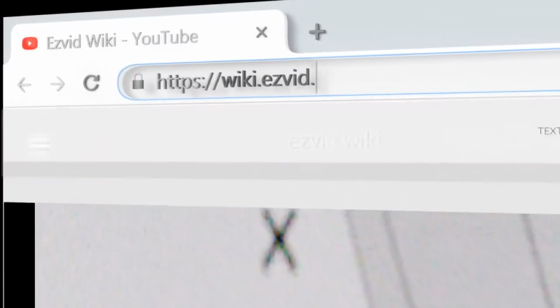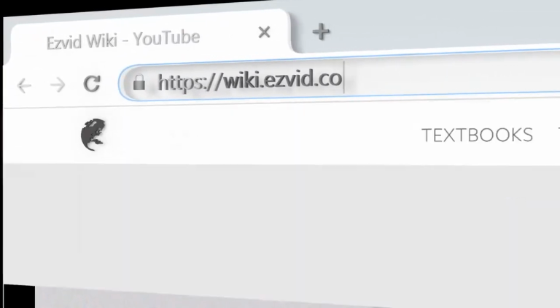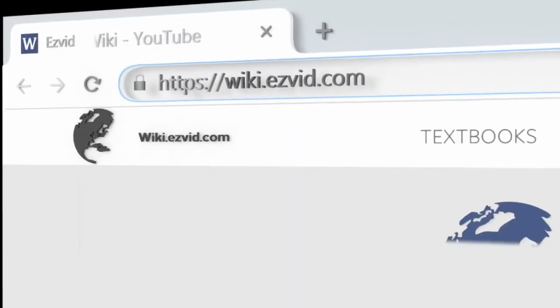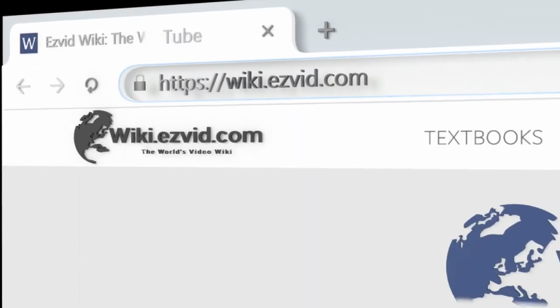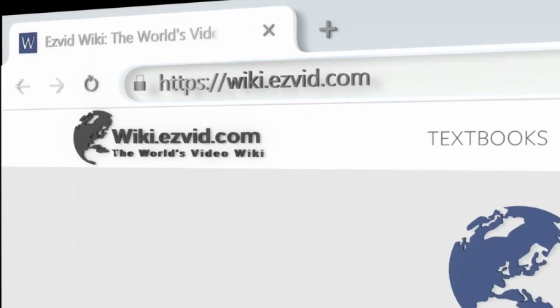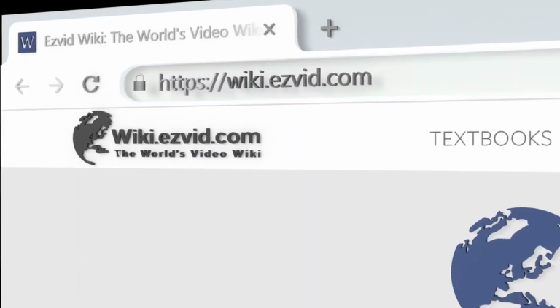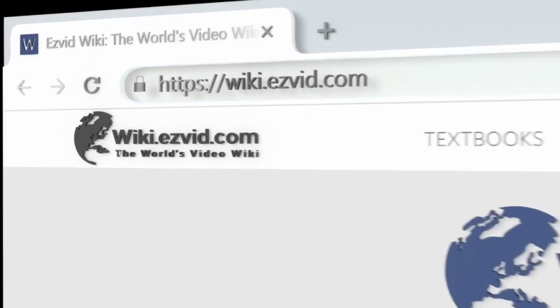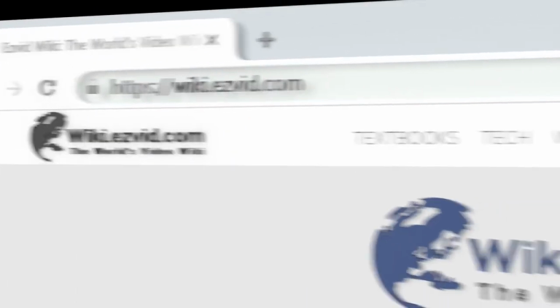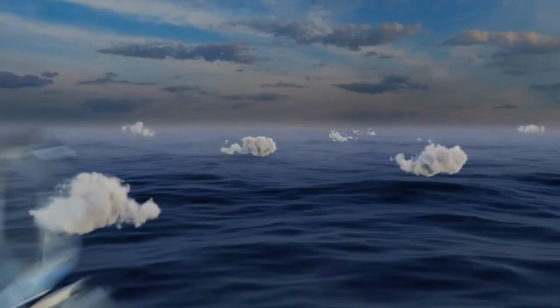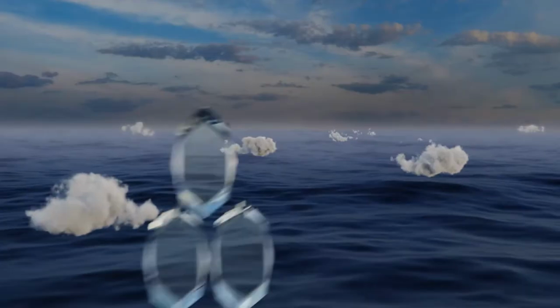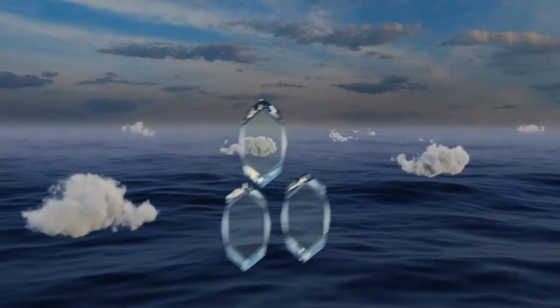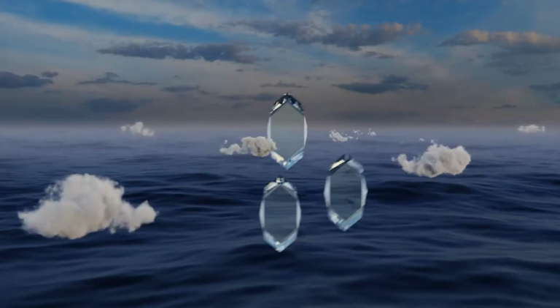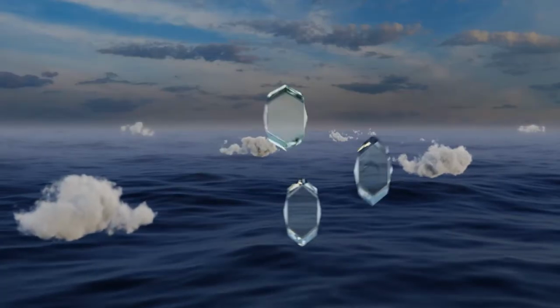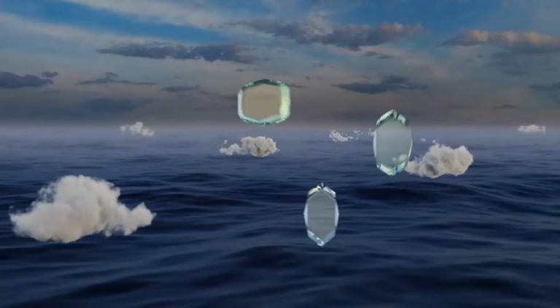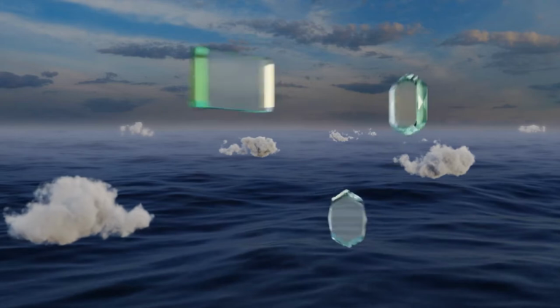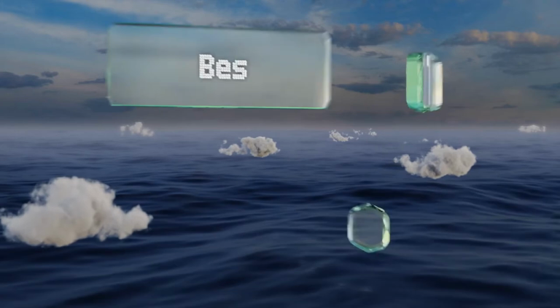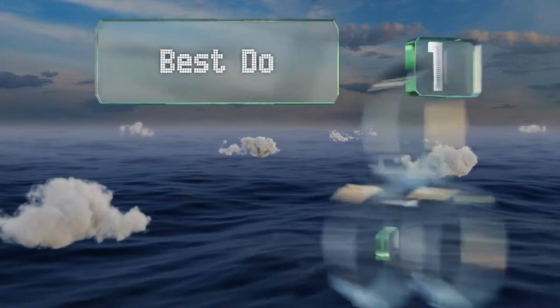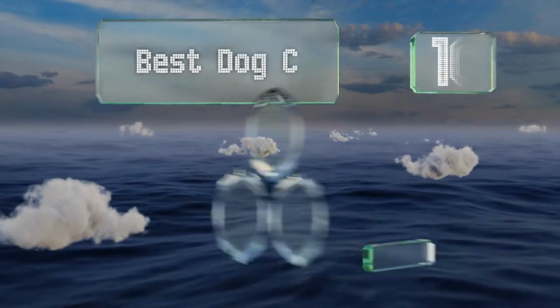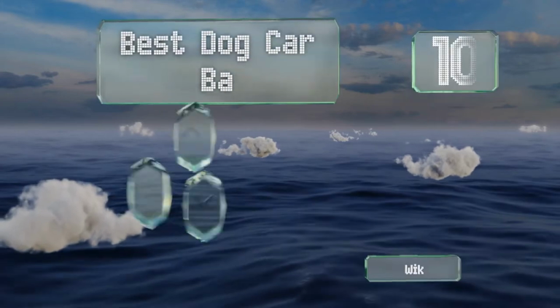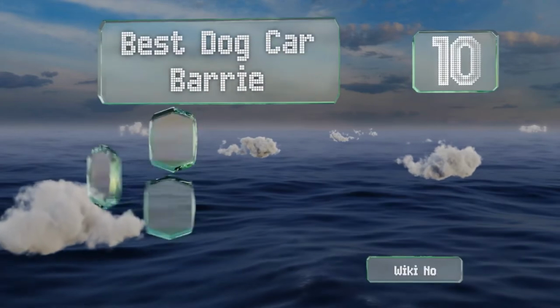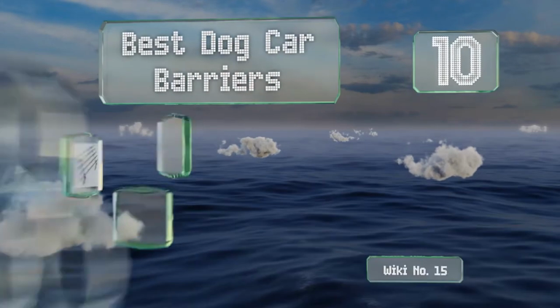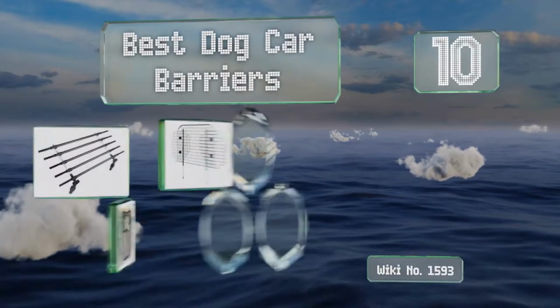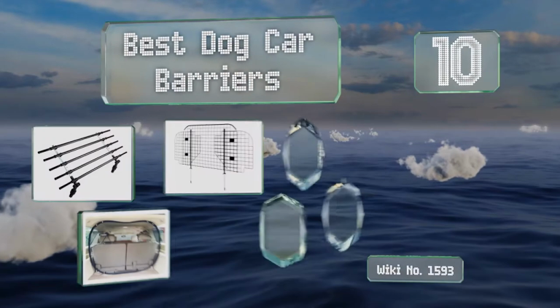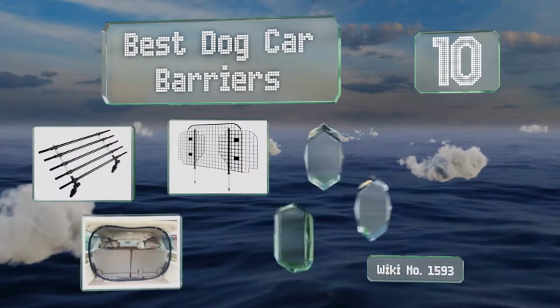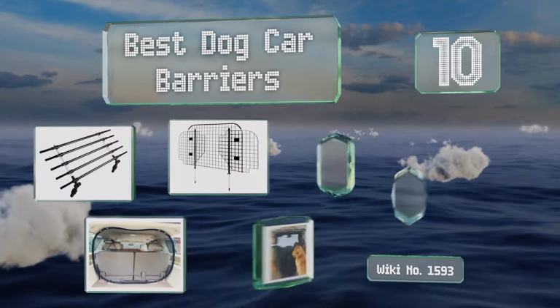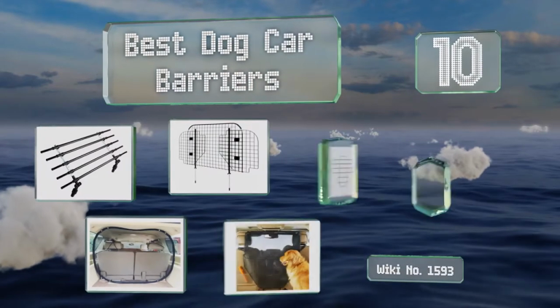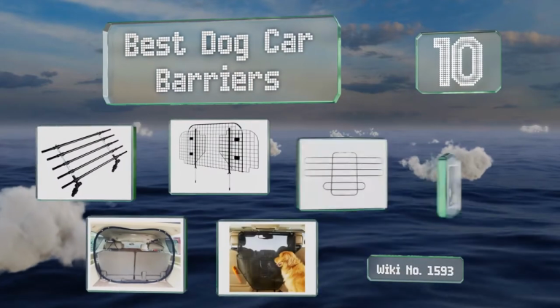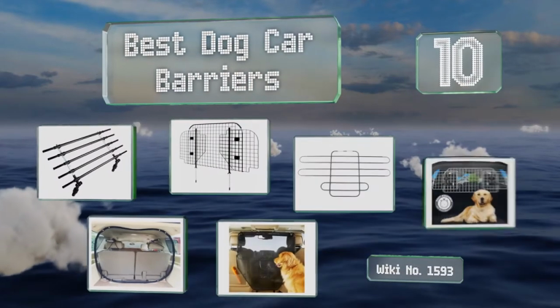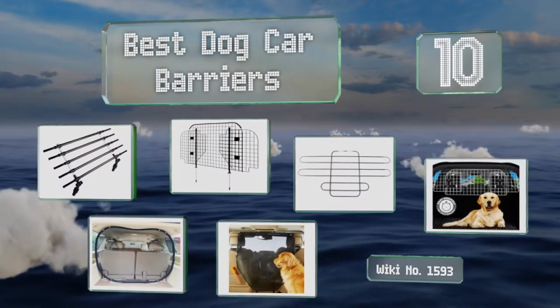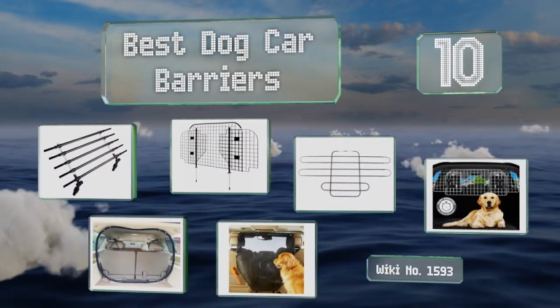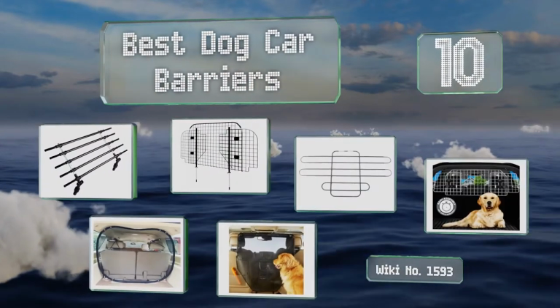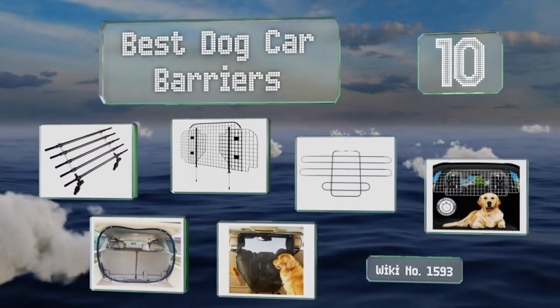EasyVid presents the 10 best dog car barriers. Let's get started with the list.